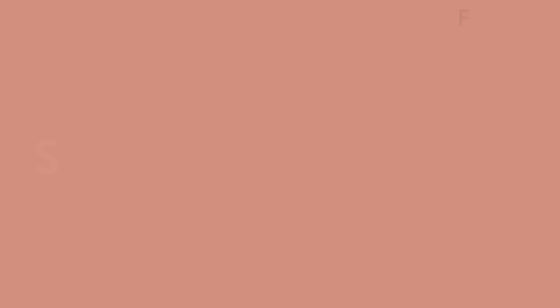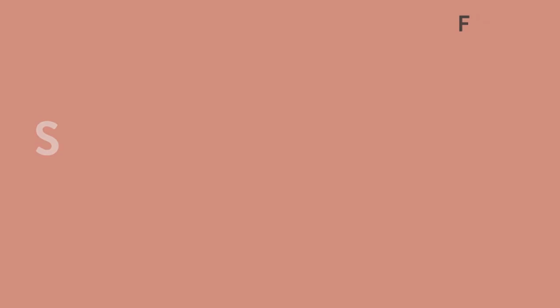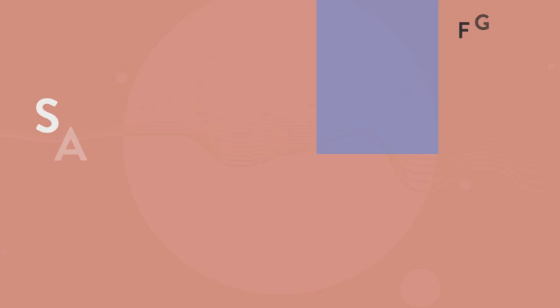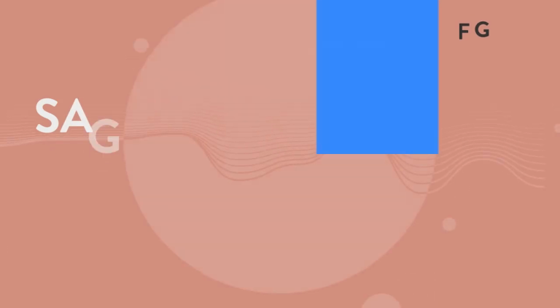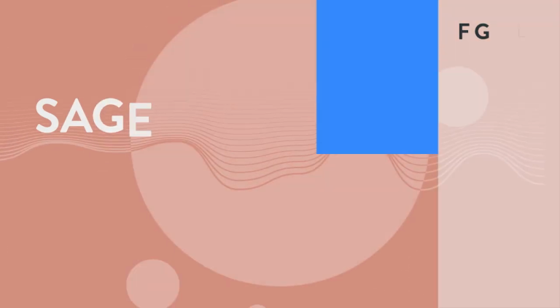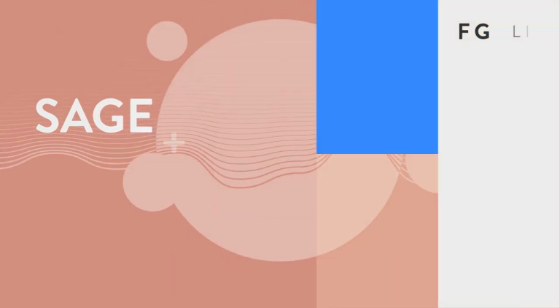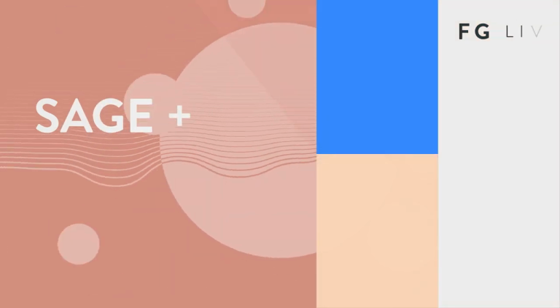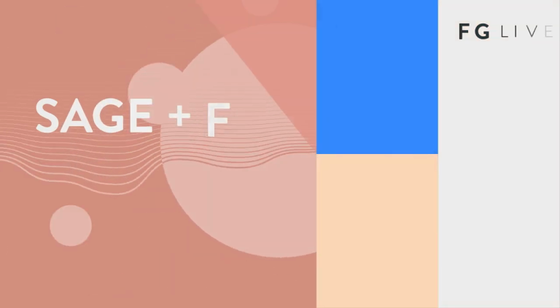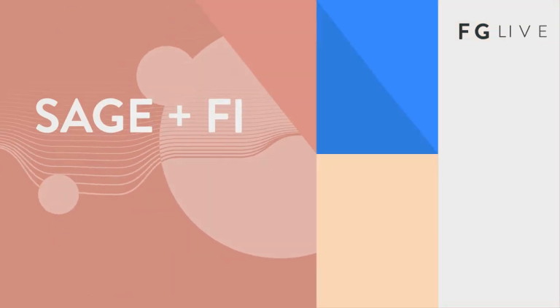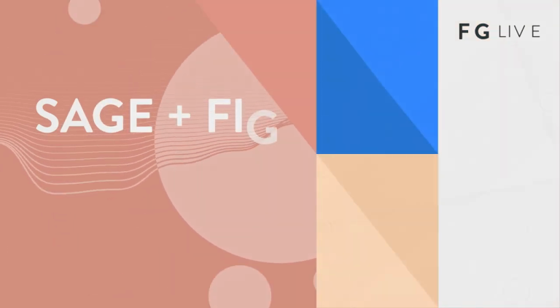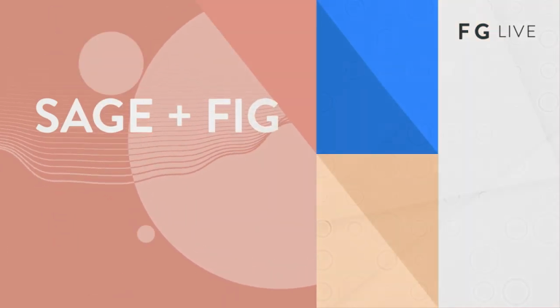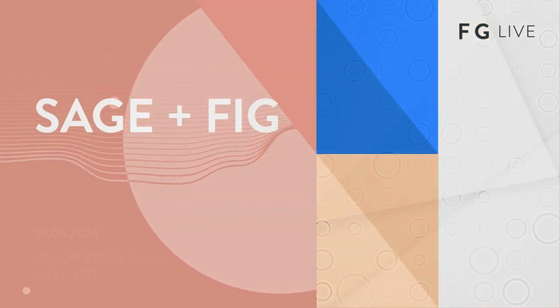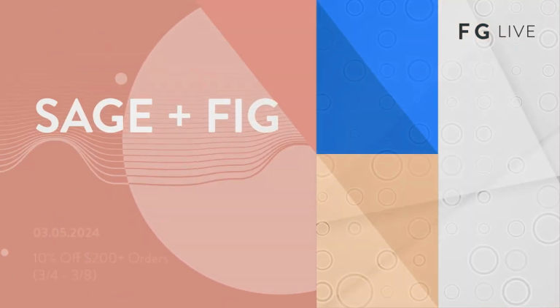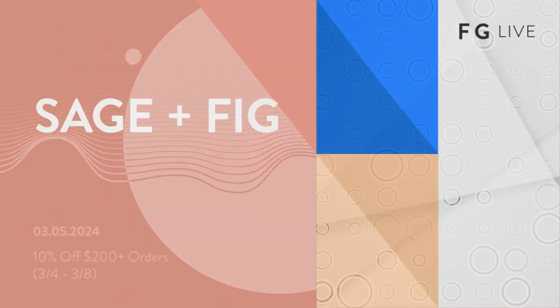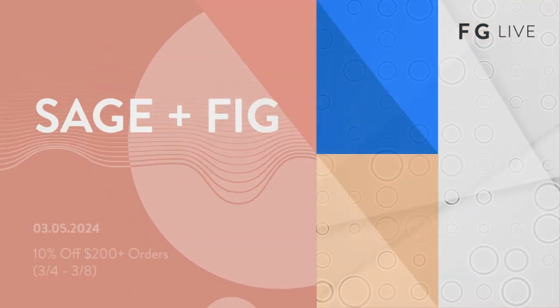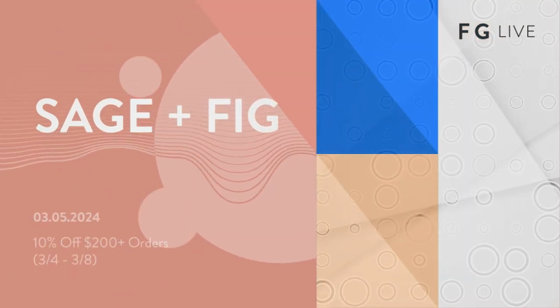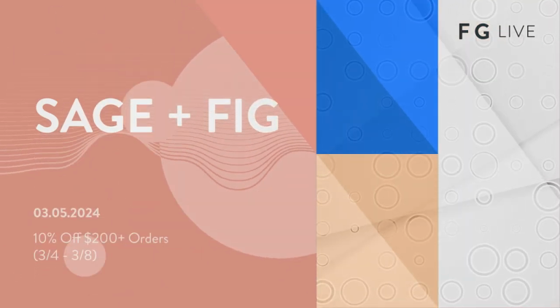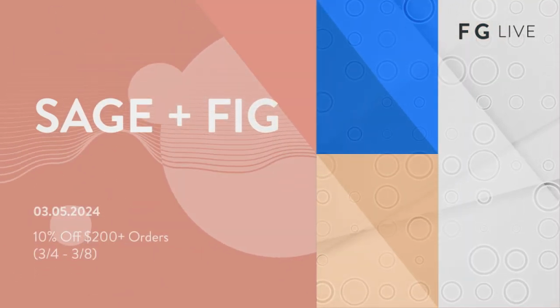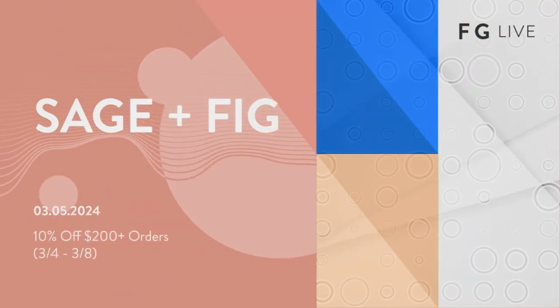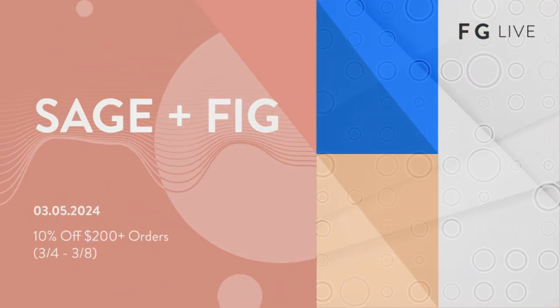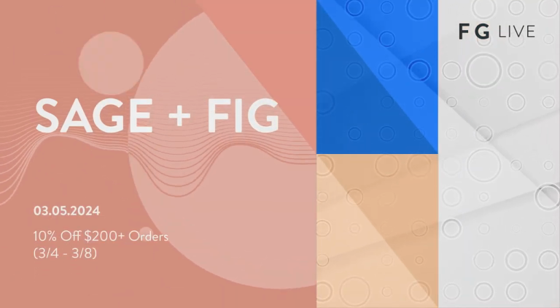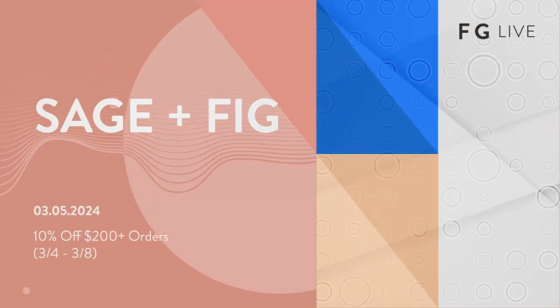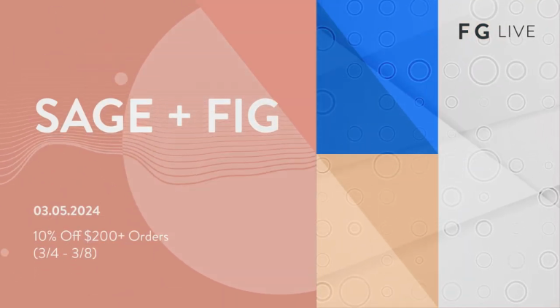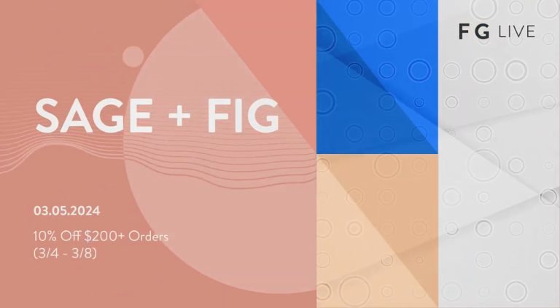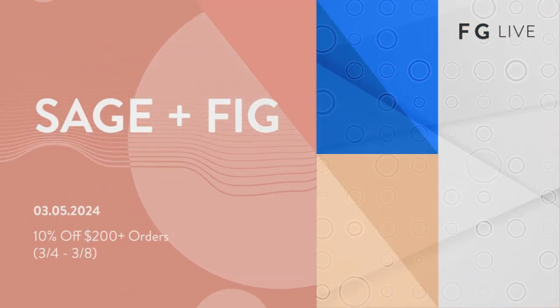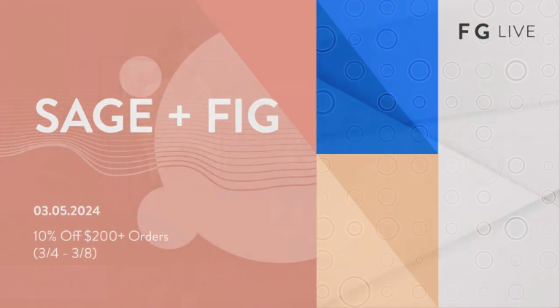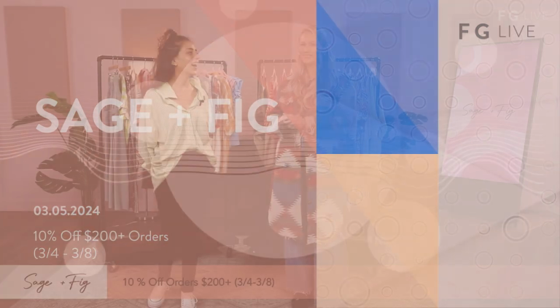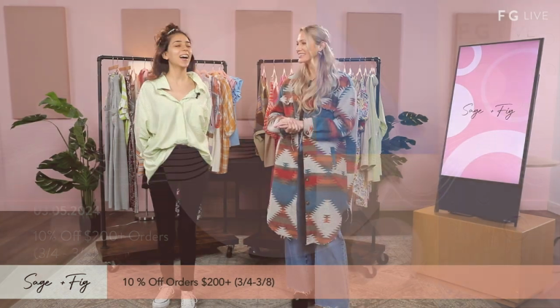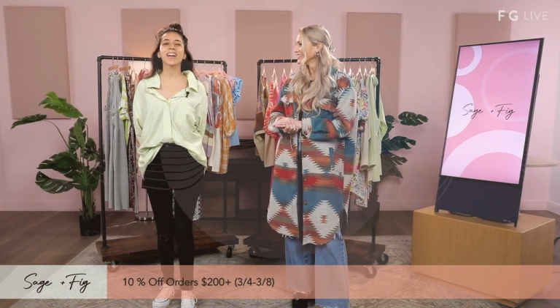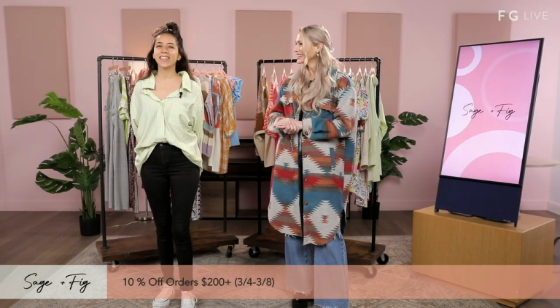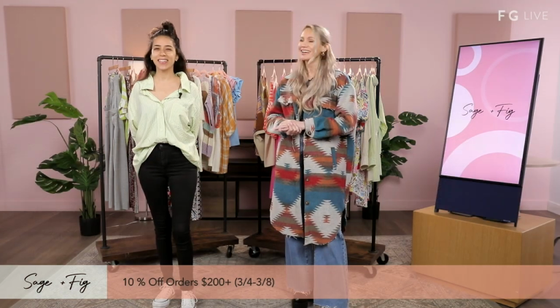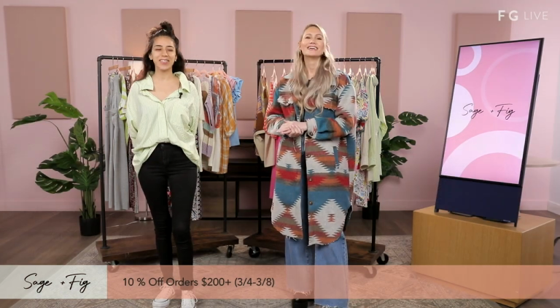Hi, I'm Hailey J with Fashion Go. Today I'm standing here with the beautiful Alex from Sage and Fig. Welcome, welcome. Hi, hello.